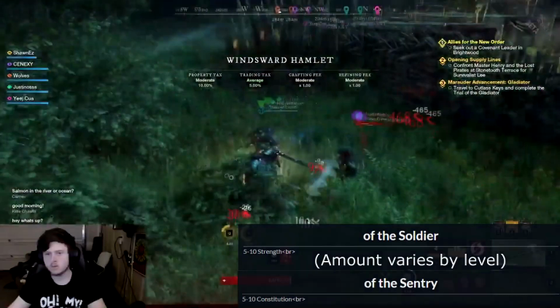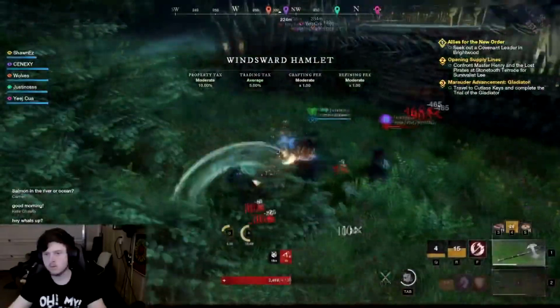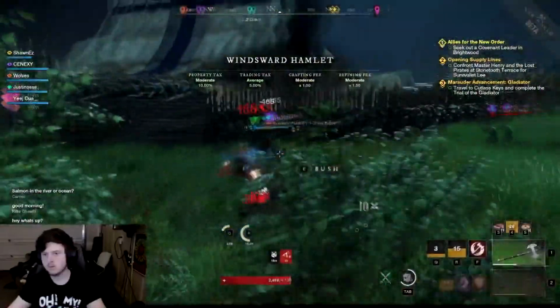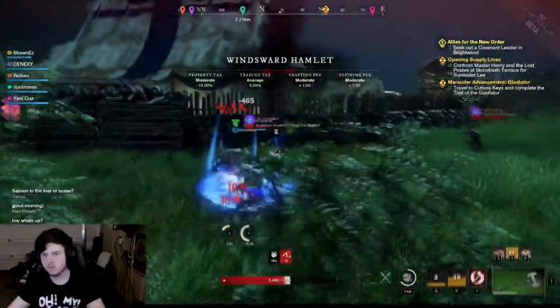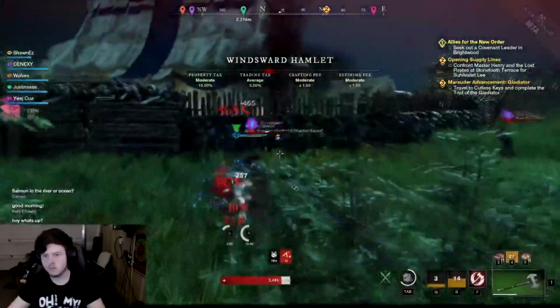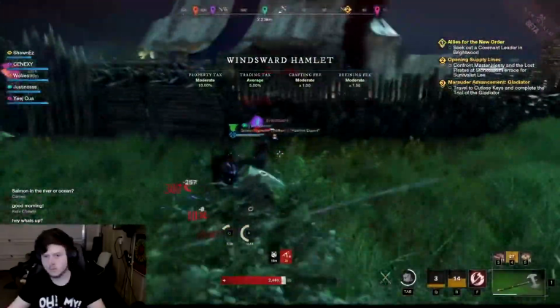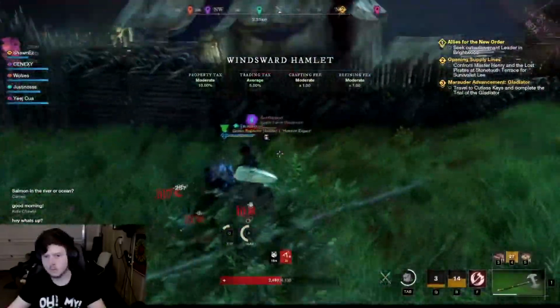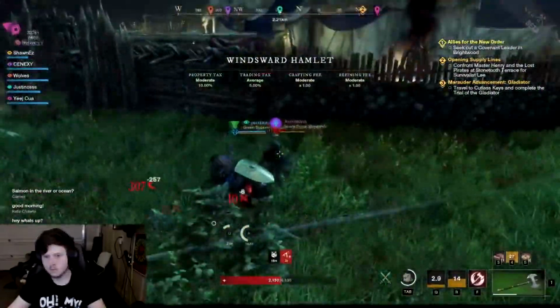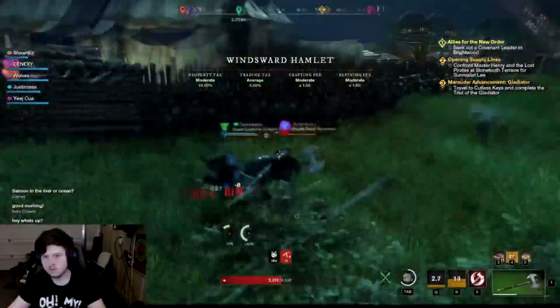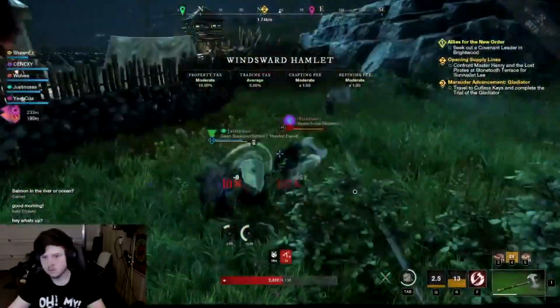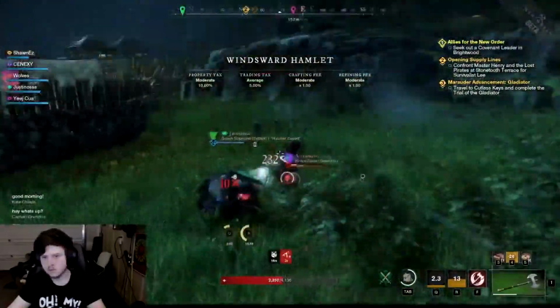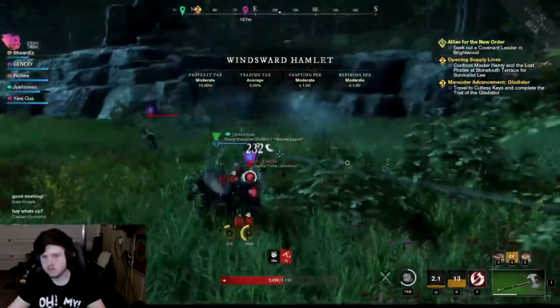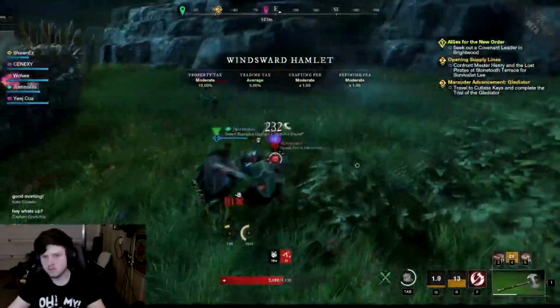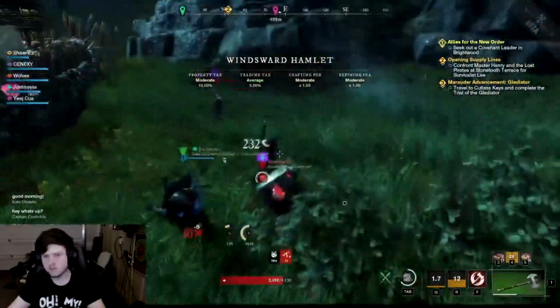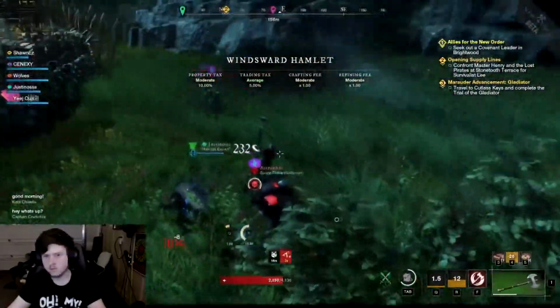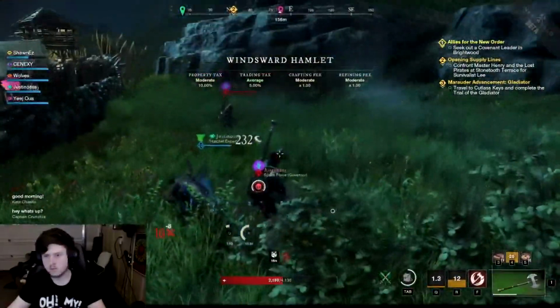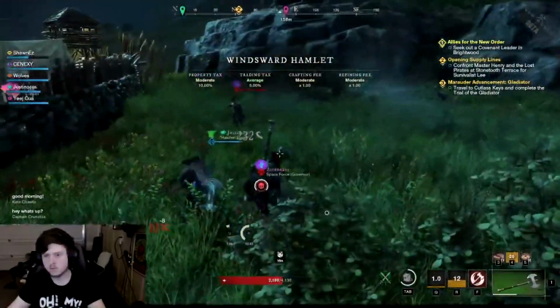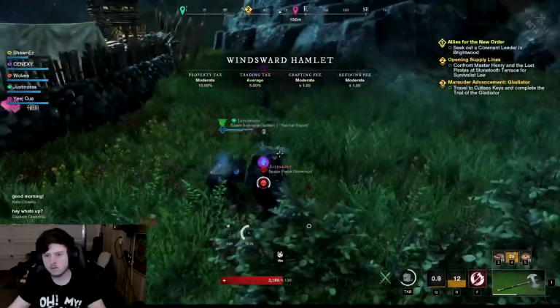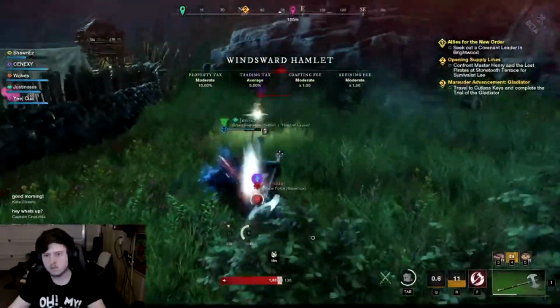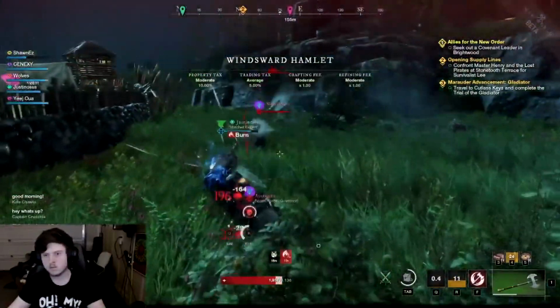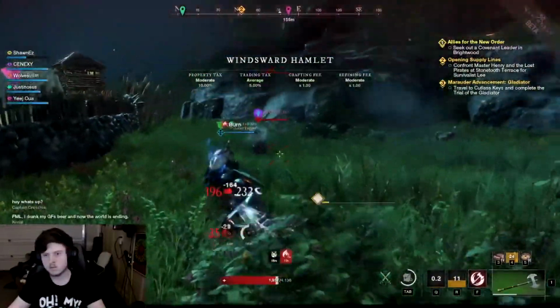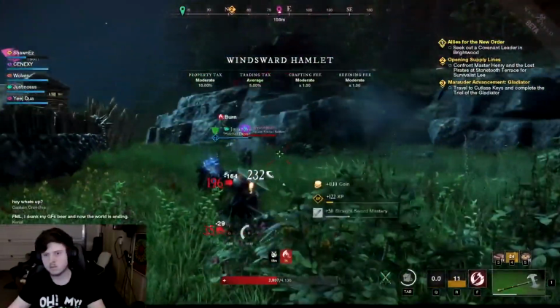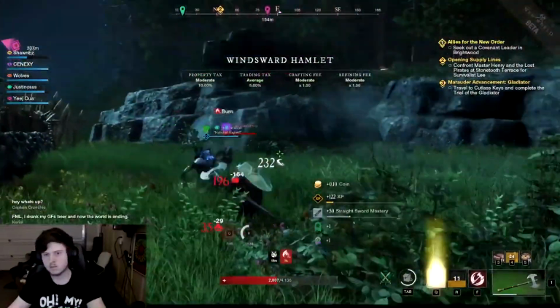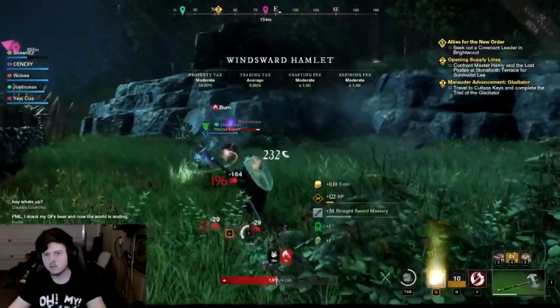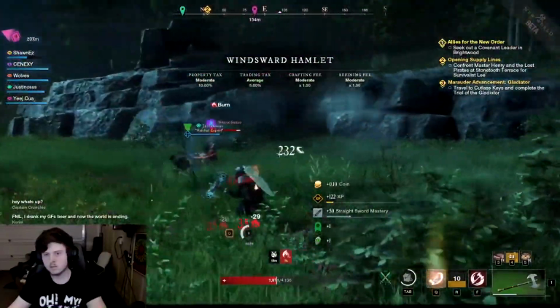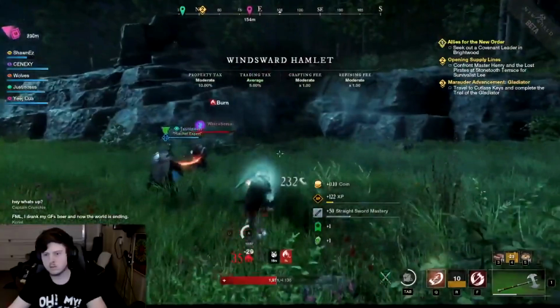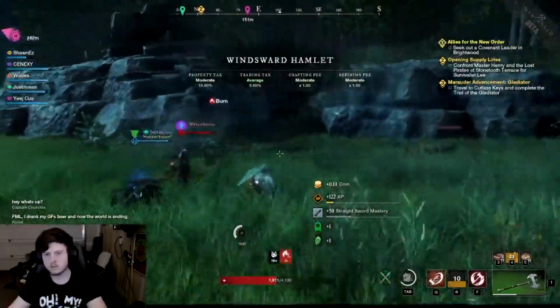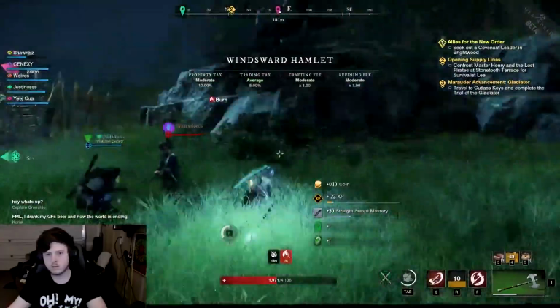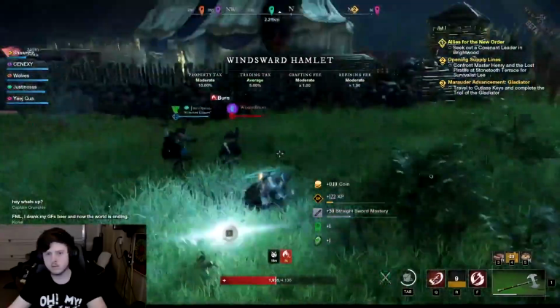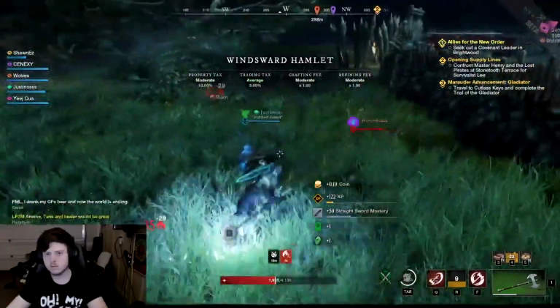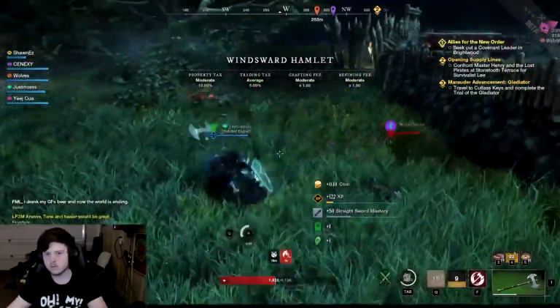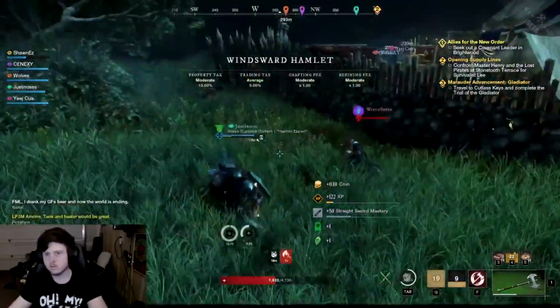In total, elite drops are very powerful for side gear farming, and can provide you great sustainability for the build you are looking for.